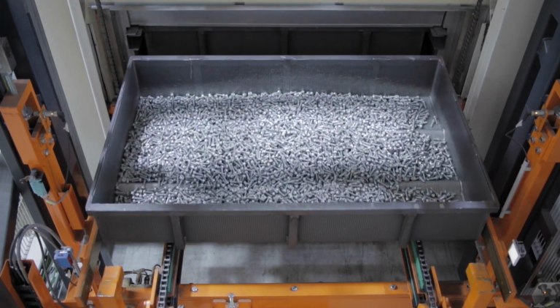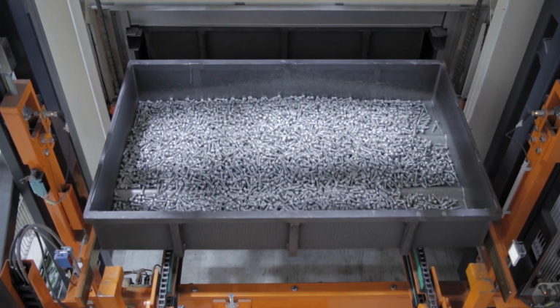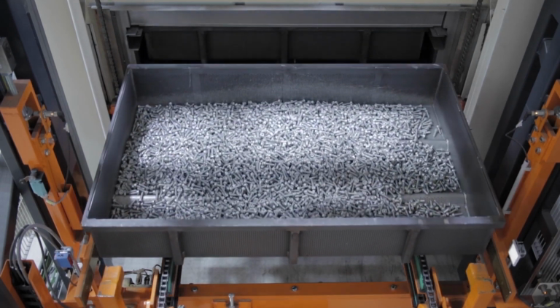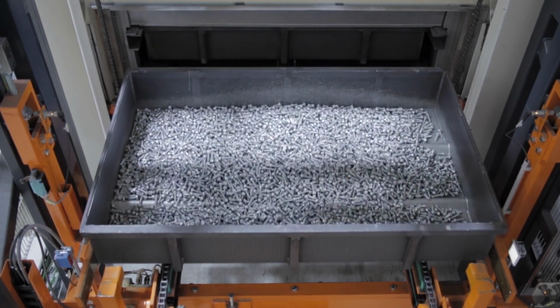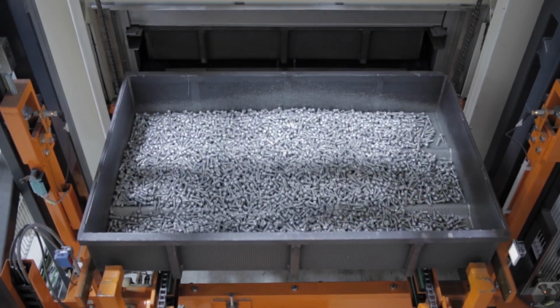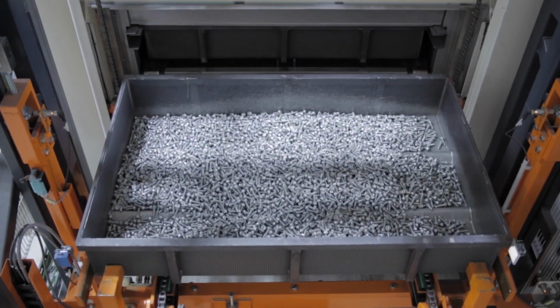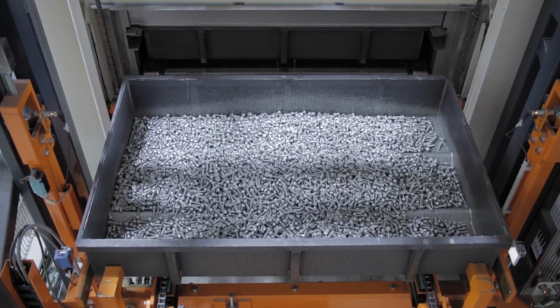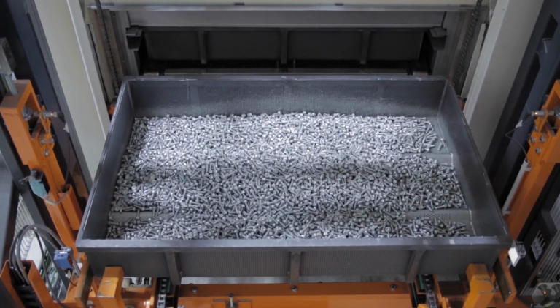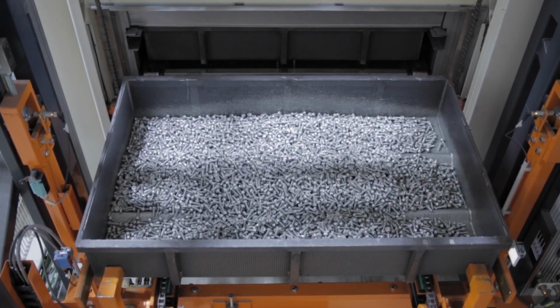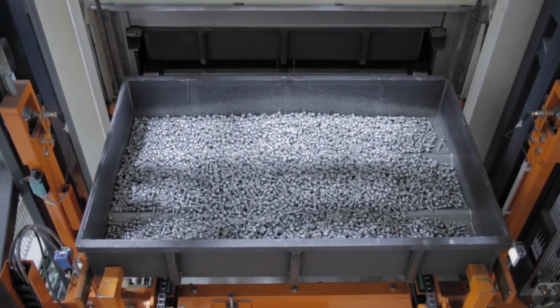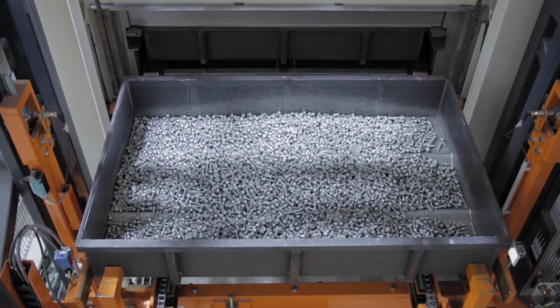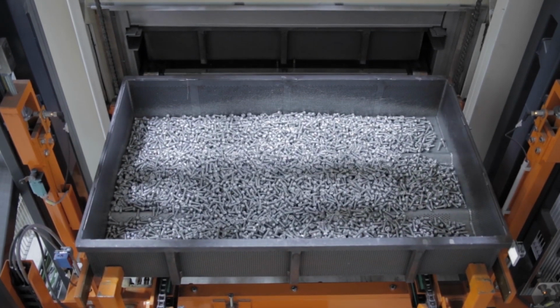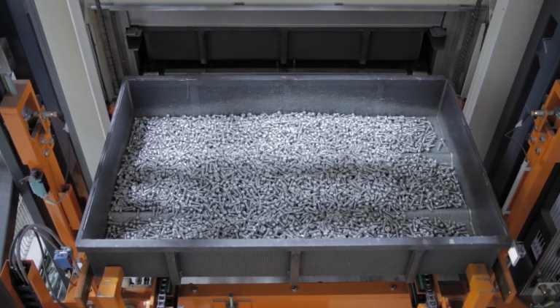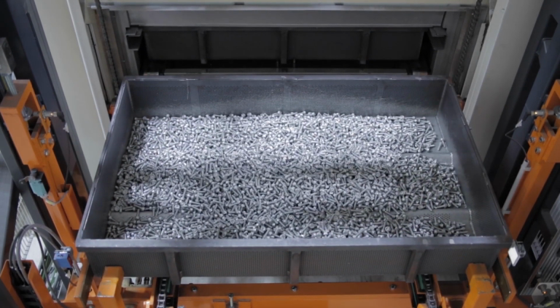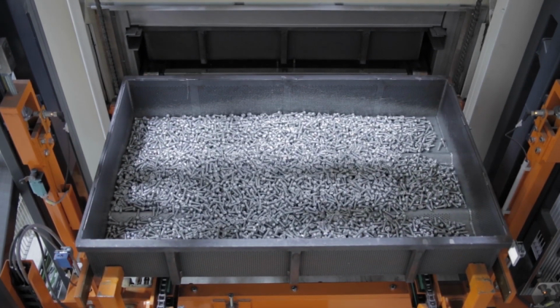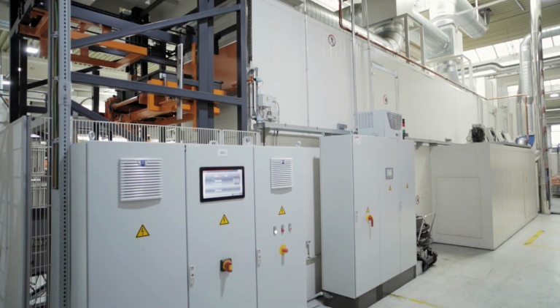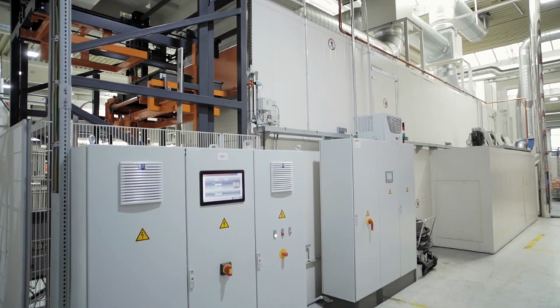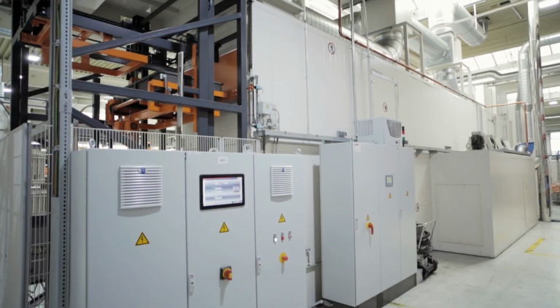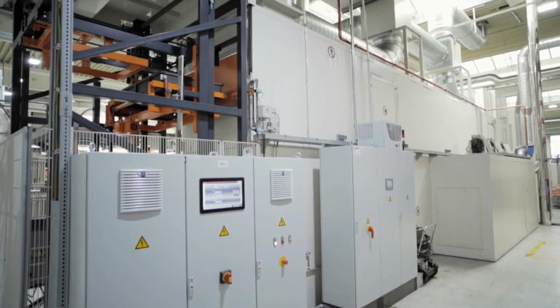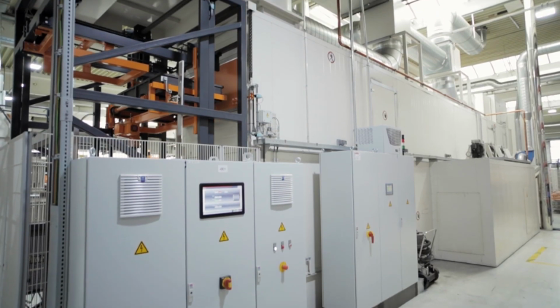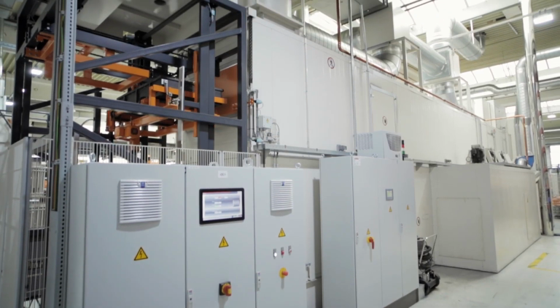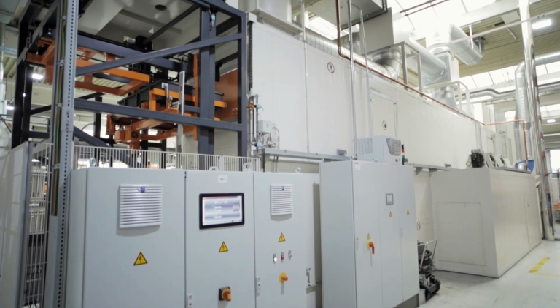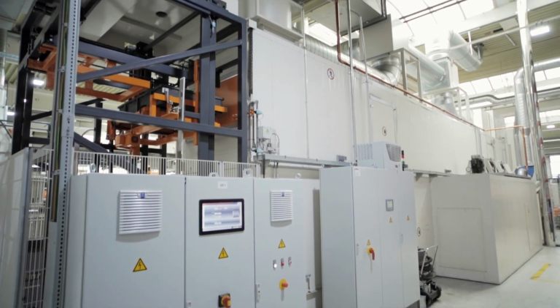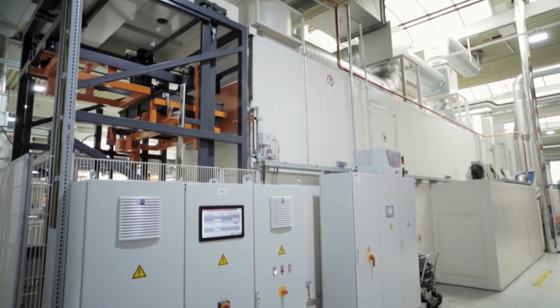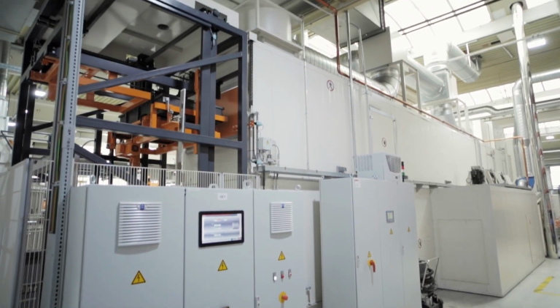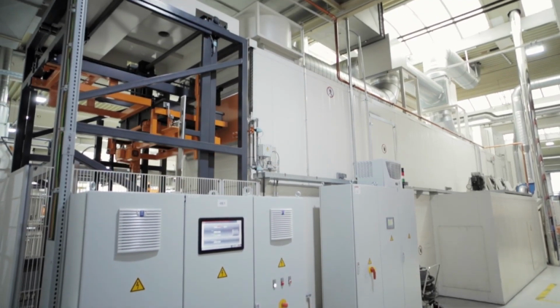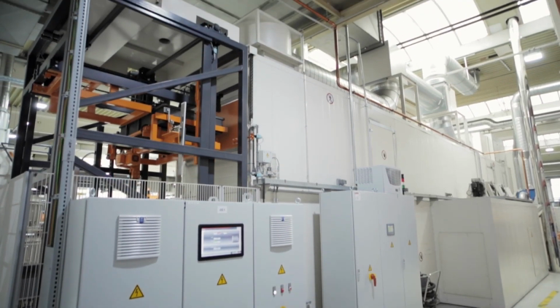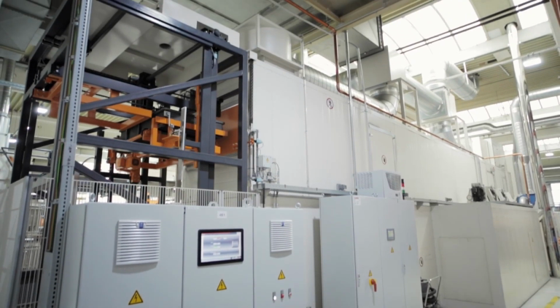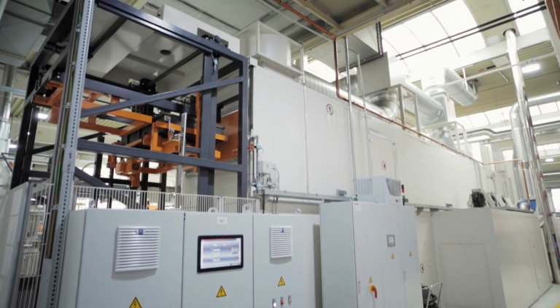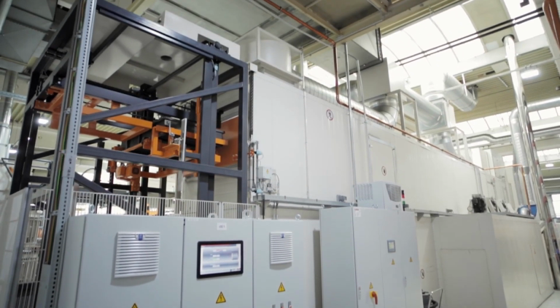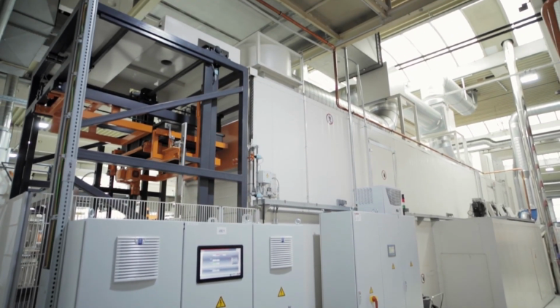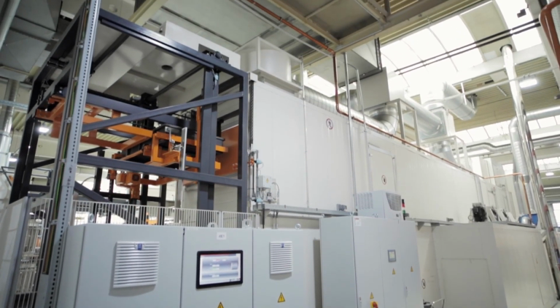Directly from the oven, the components are transferred to the cooling section above, to be cooled in a controlled process.